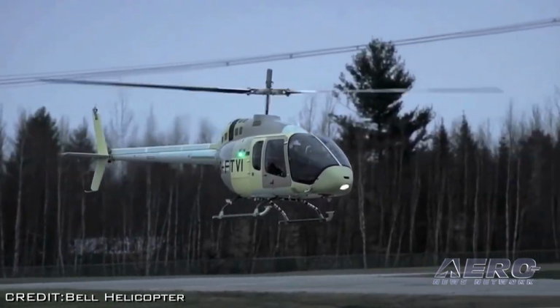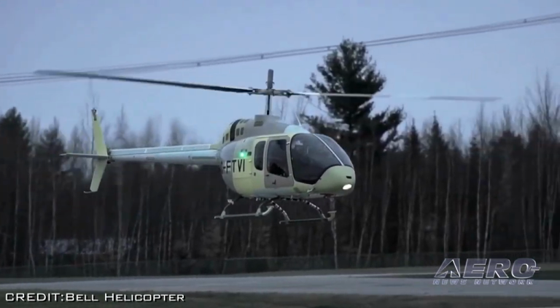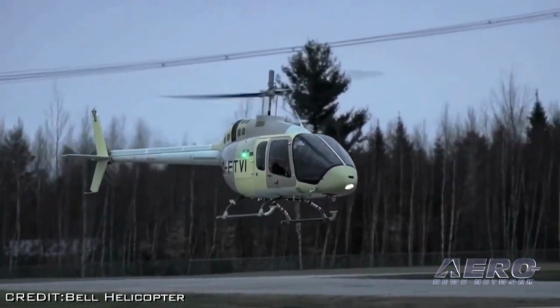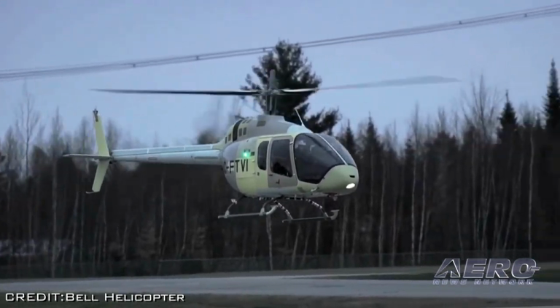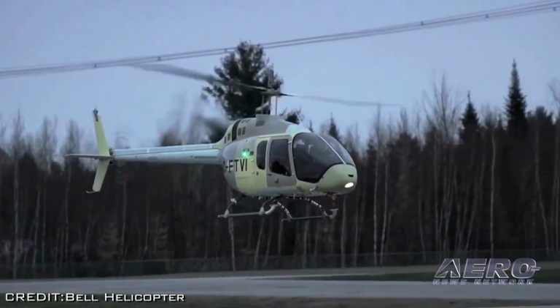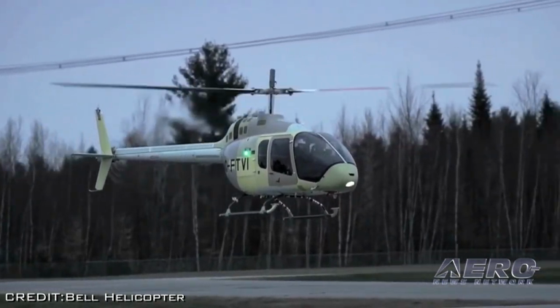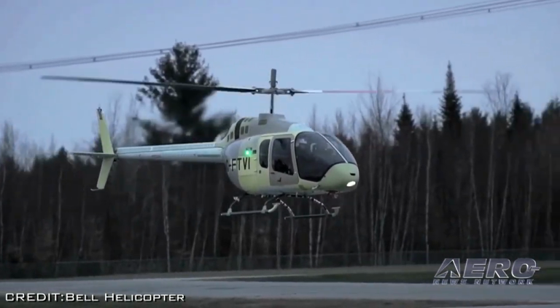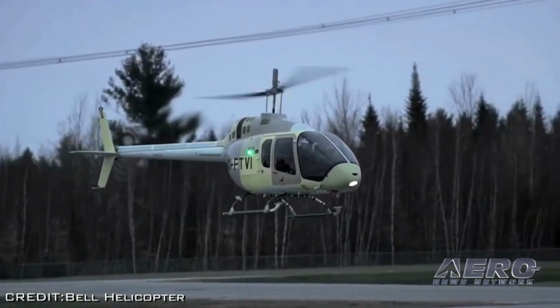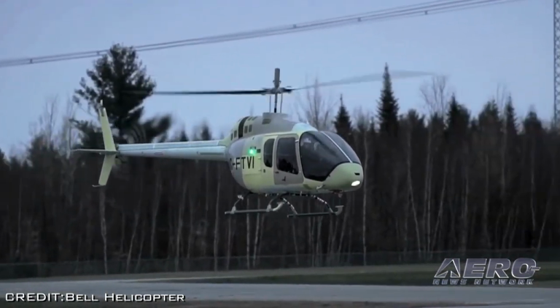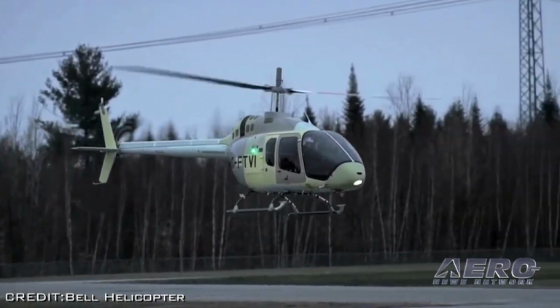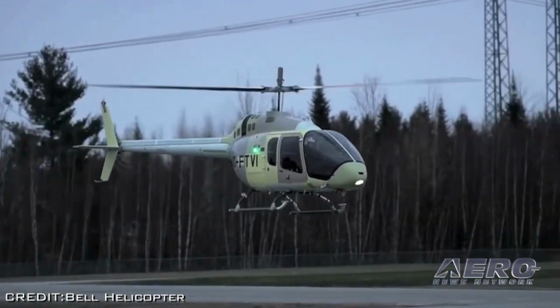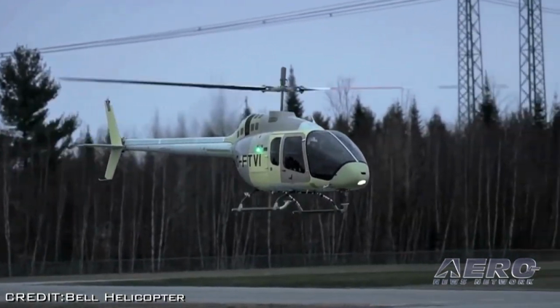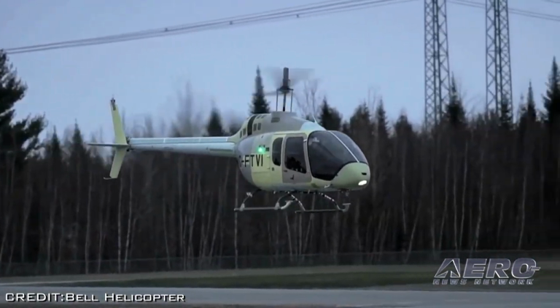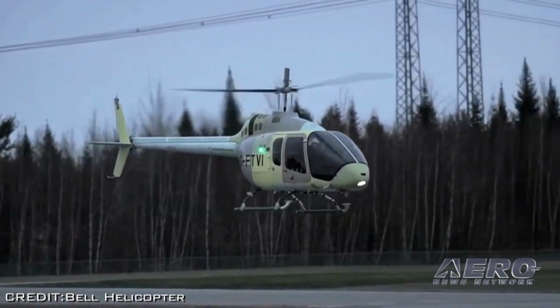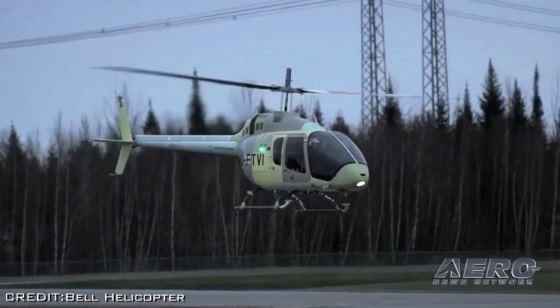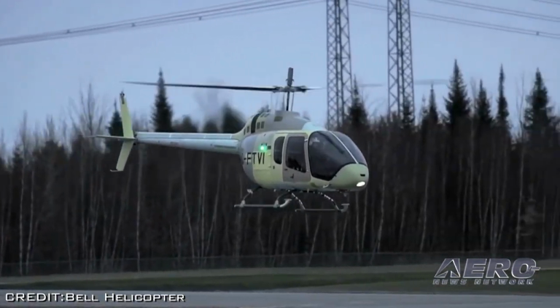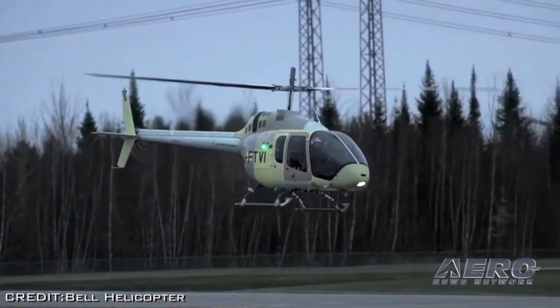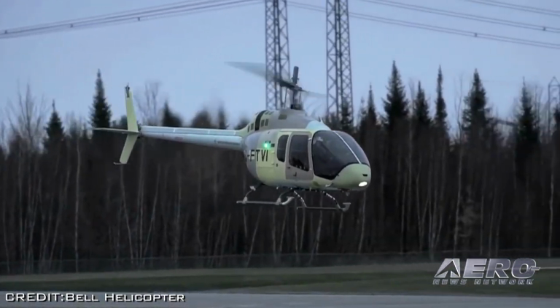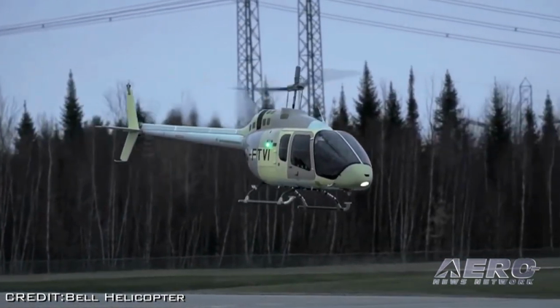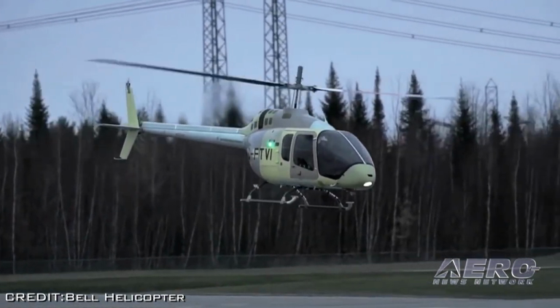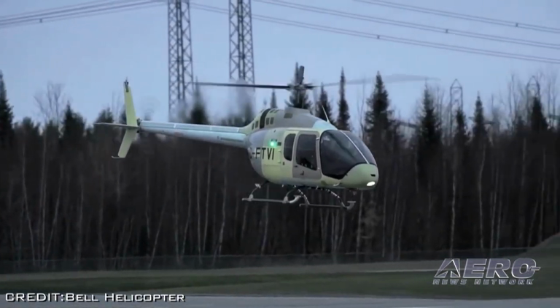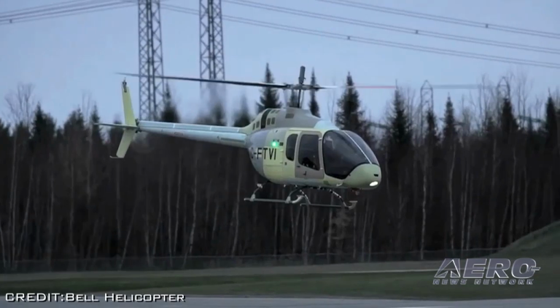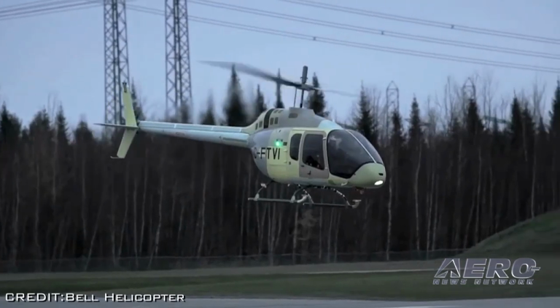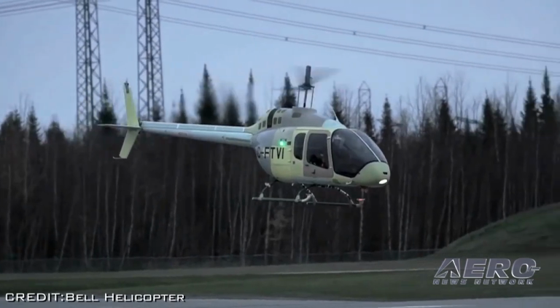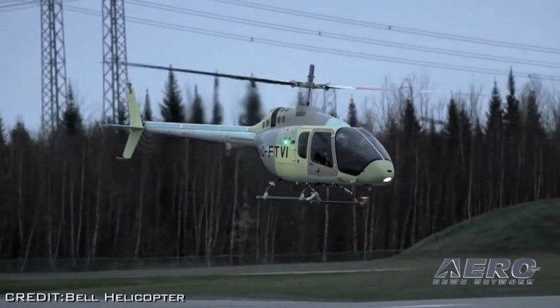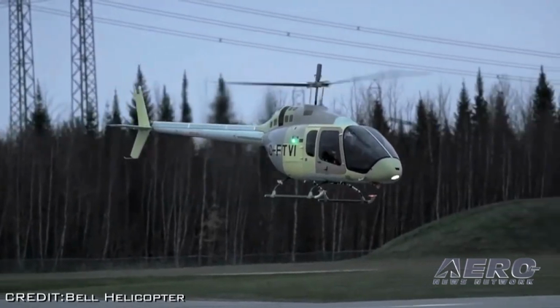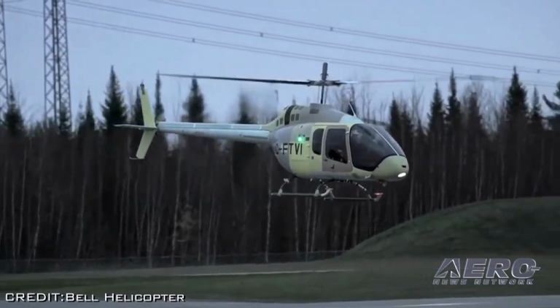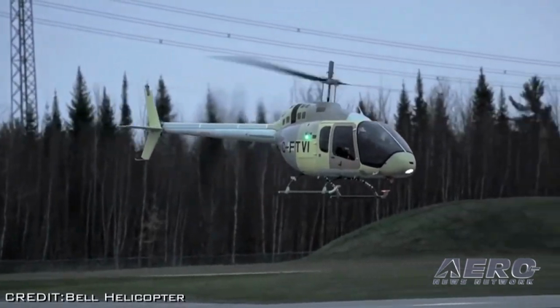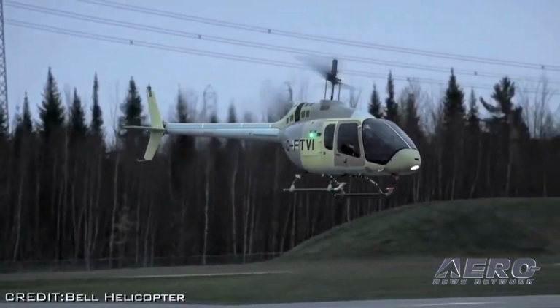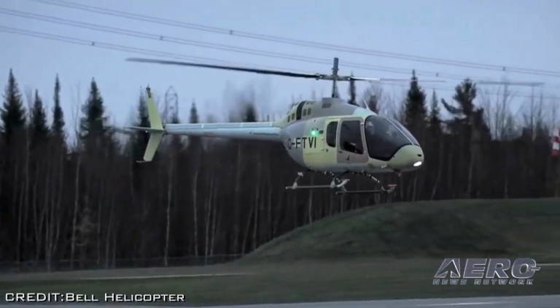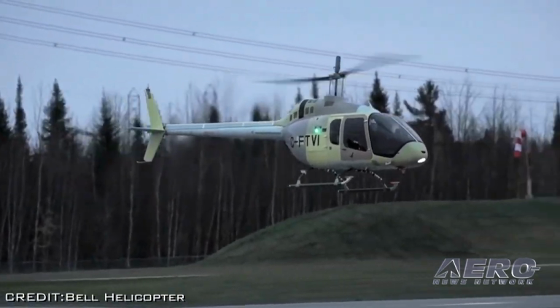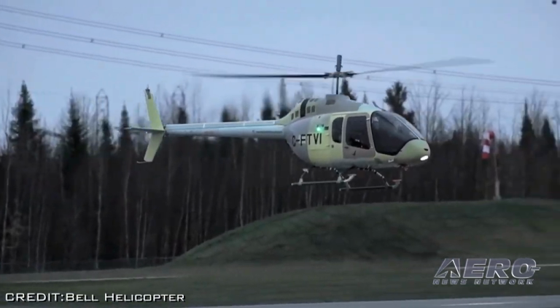The Bell 505 Jet Ranger X is a five-seat single-engine turbine helicopter designed to be the safest and easiest aircraft to fly in its category, while still remaining affordably priced. The Jet Ranger X is a multi-mission helicopter designed to meet a wide variety of missions.